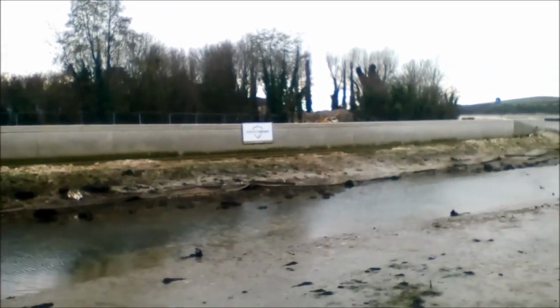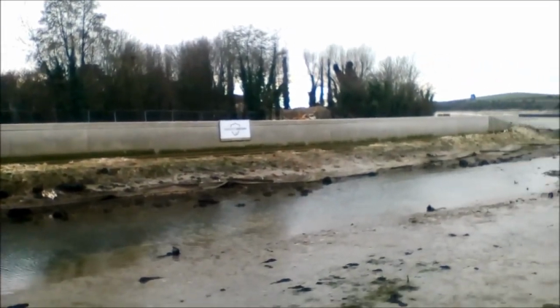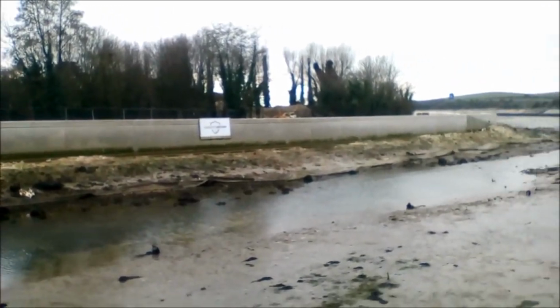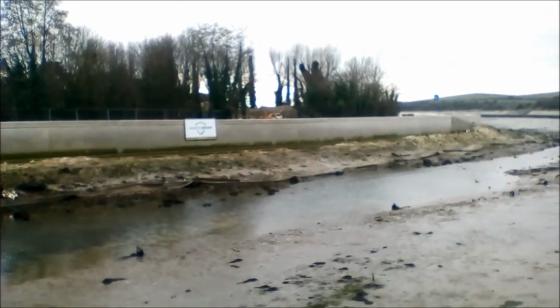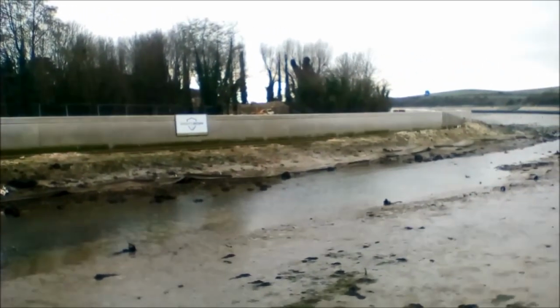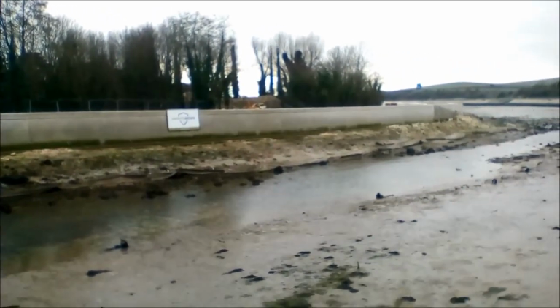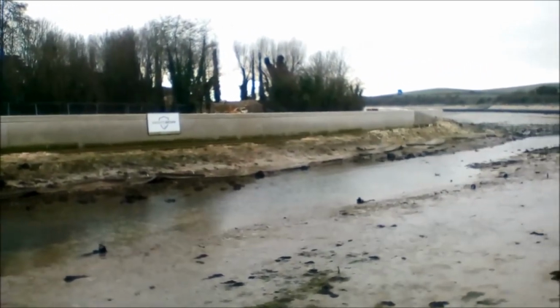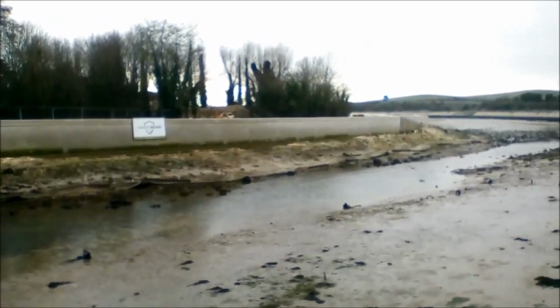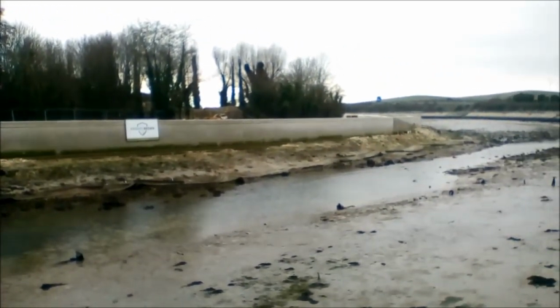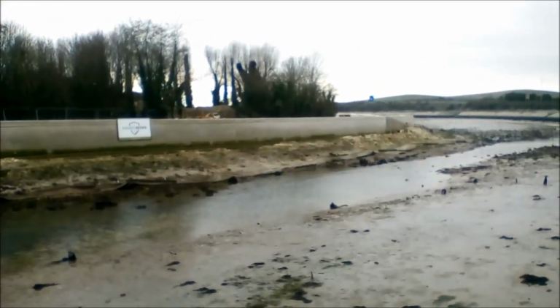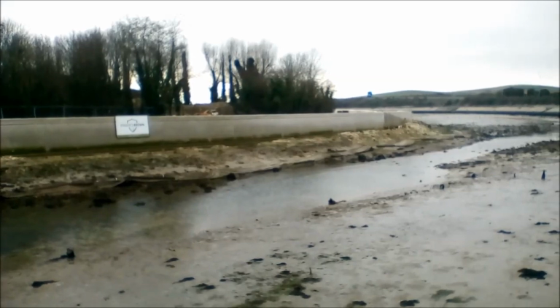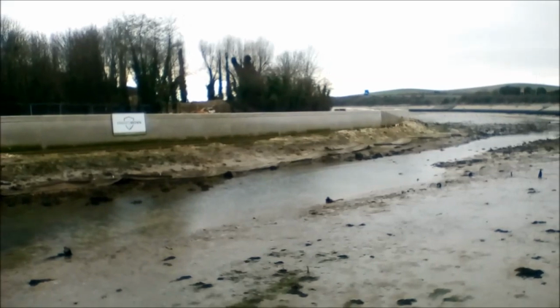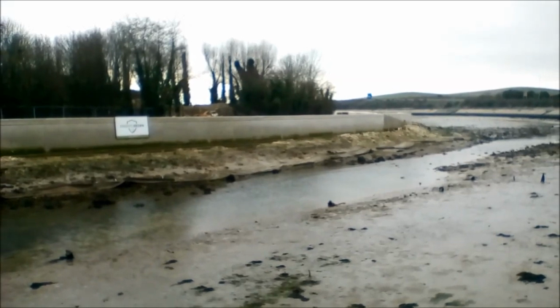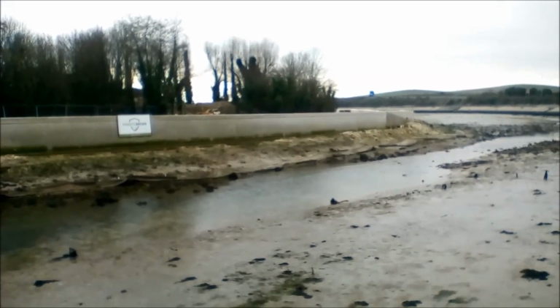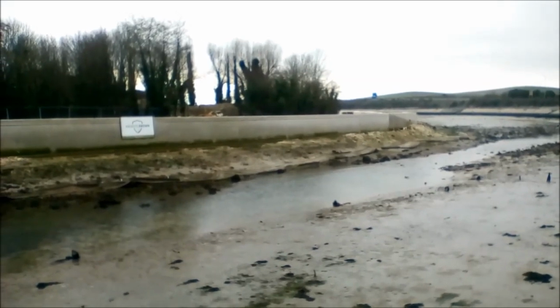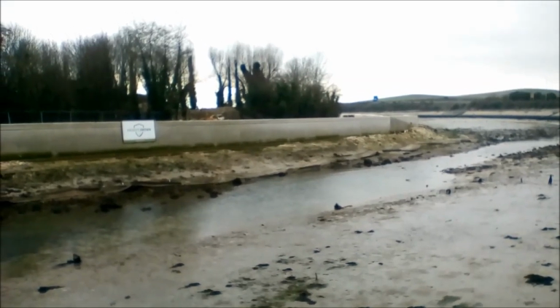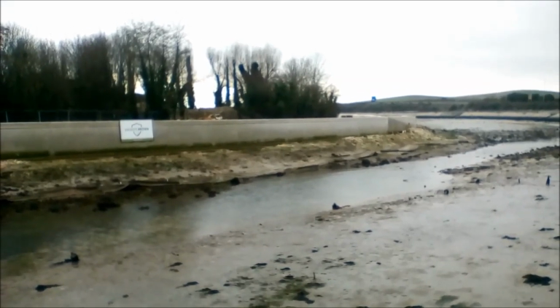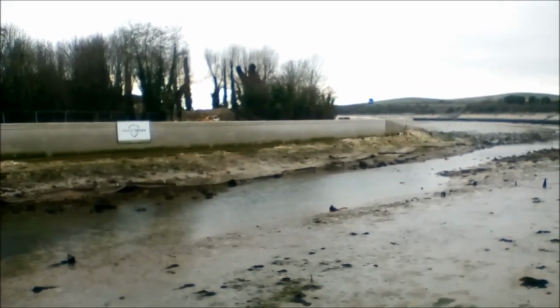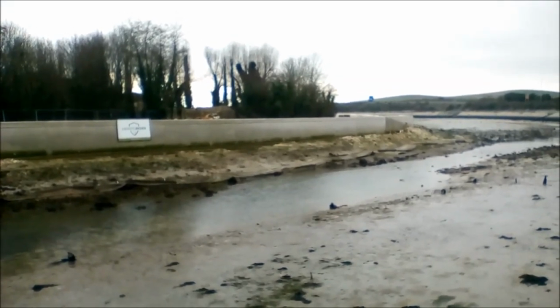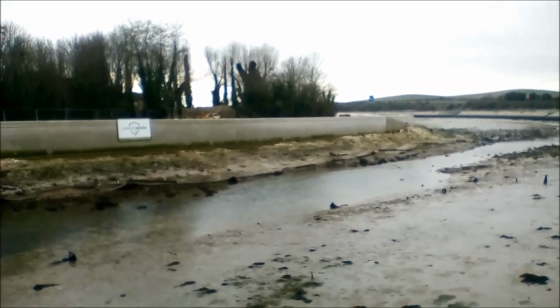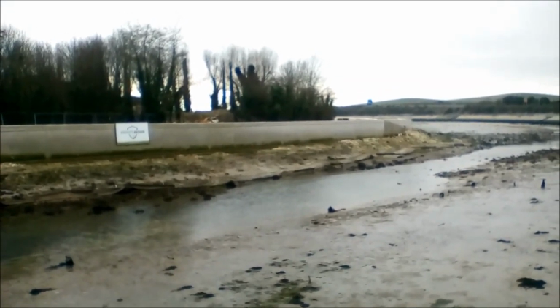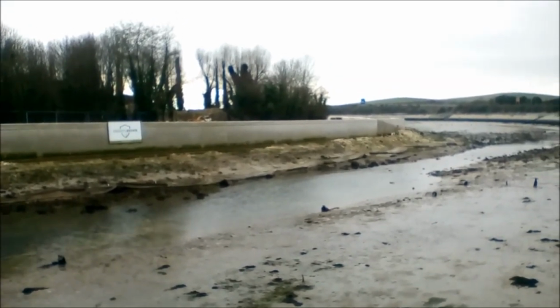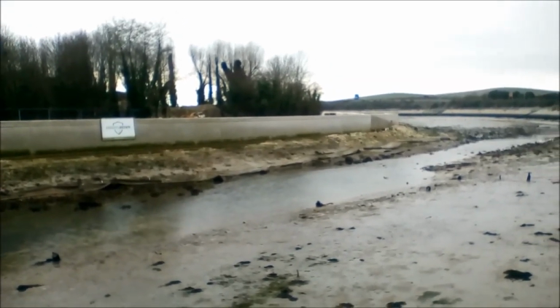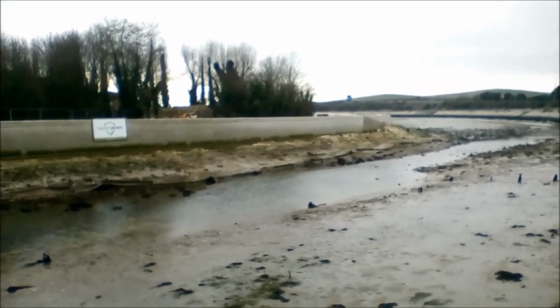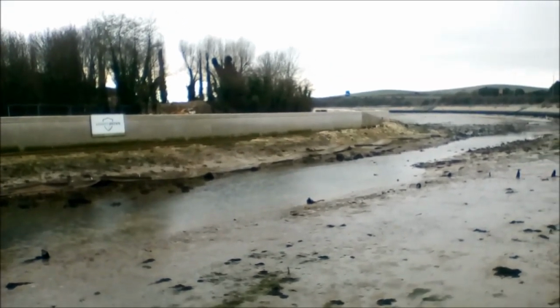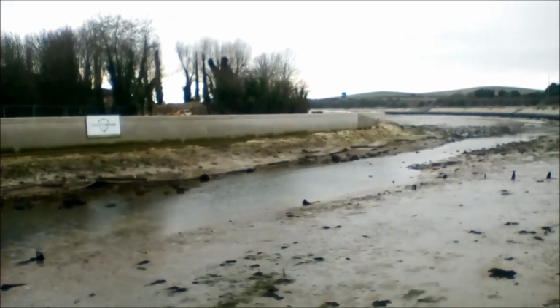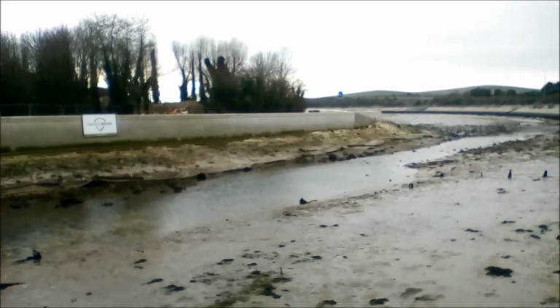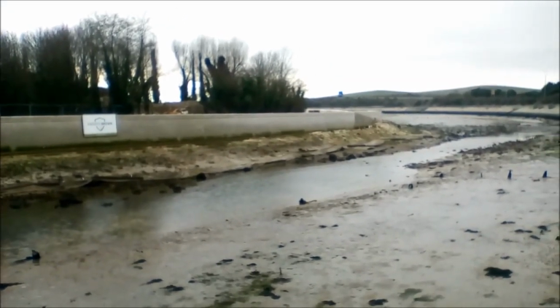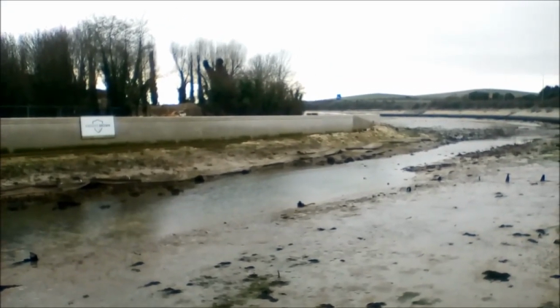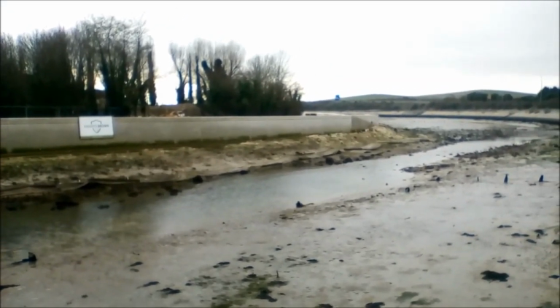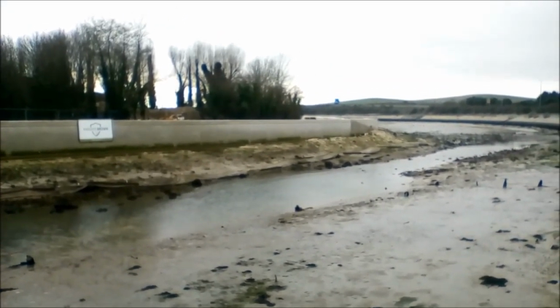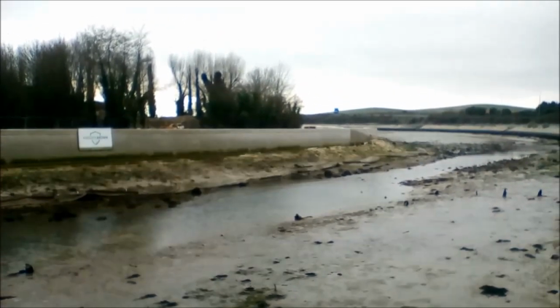Here is a view of Ports Creek, the stretch of water that separates Portsea Island from the mainland.